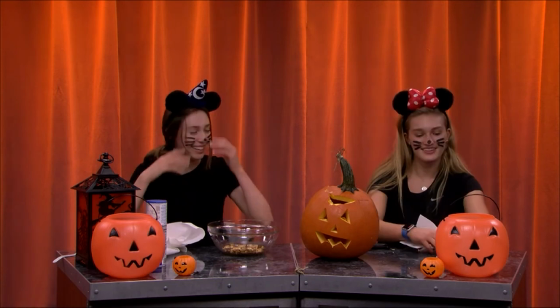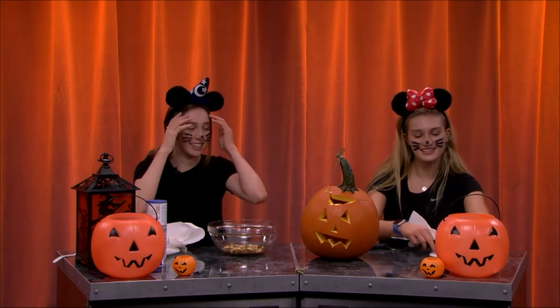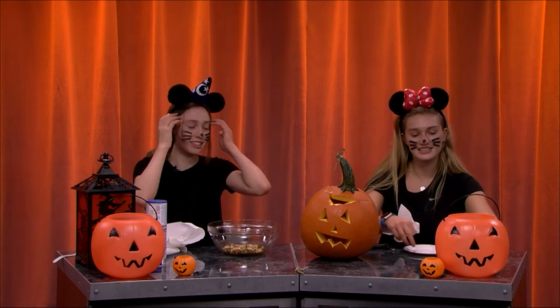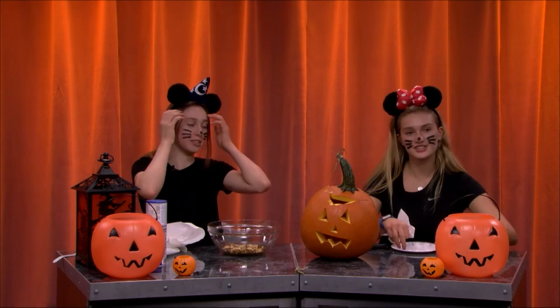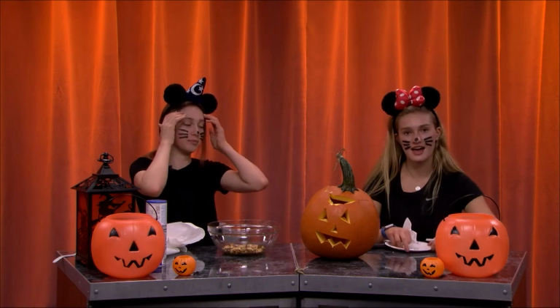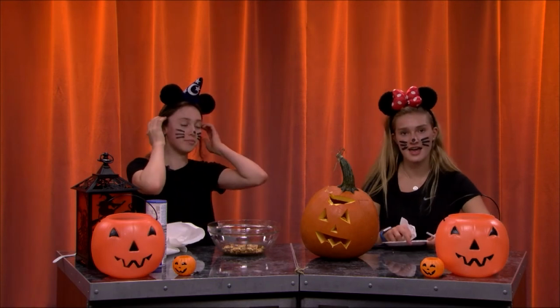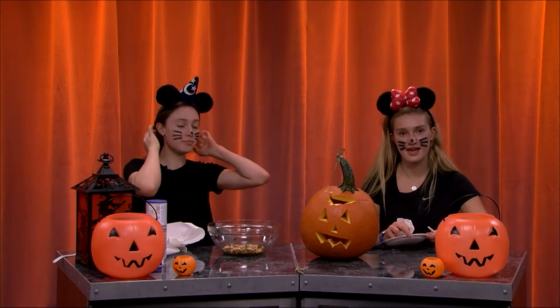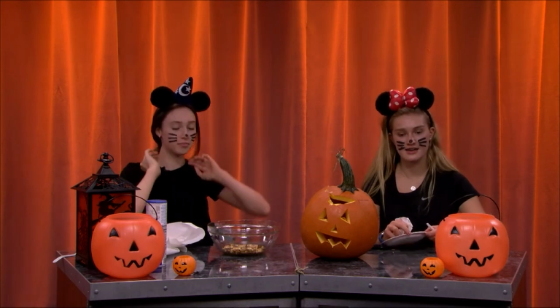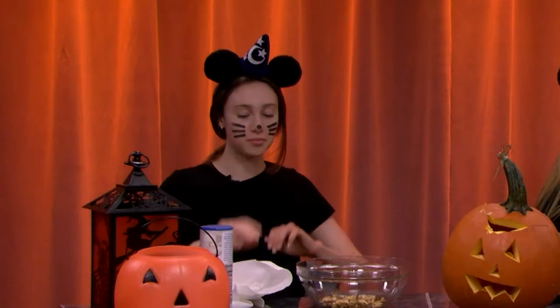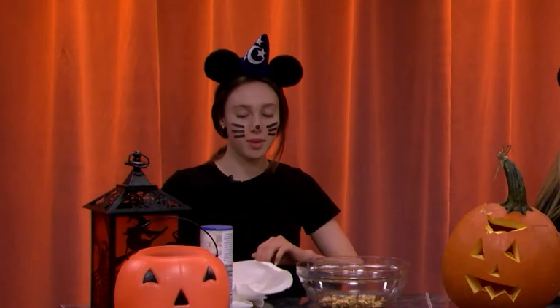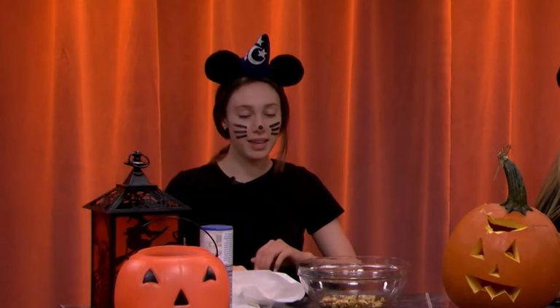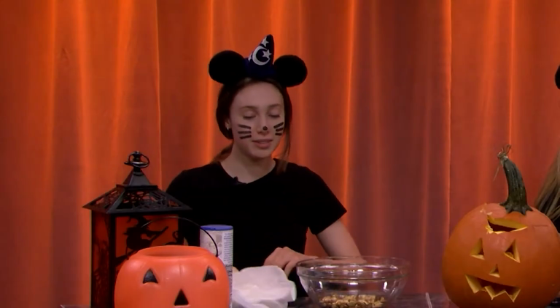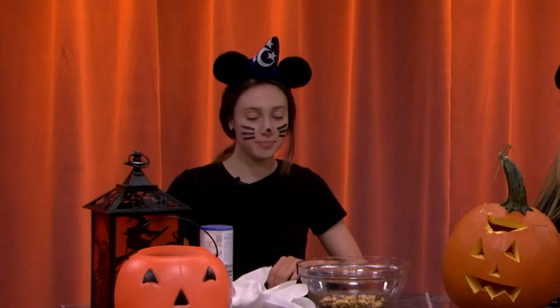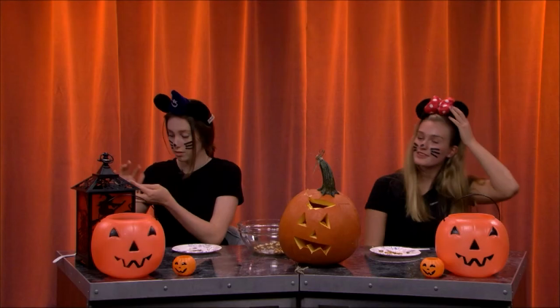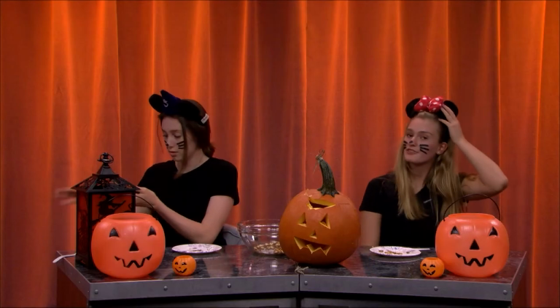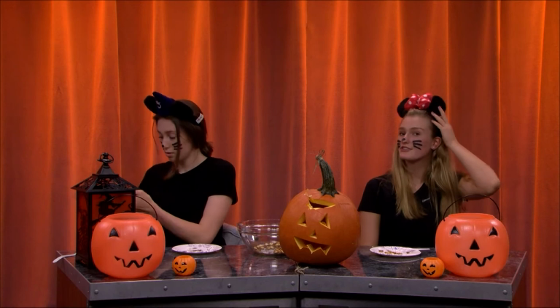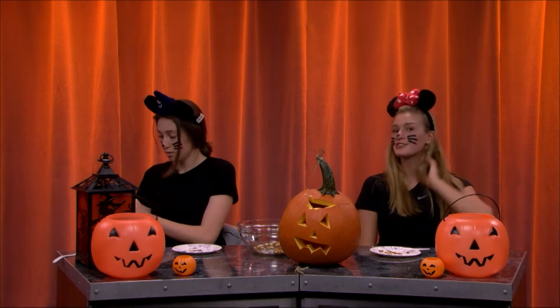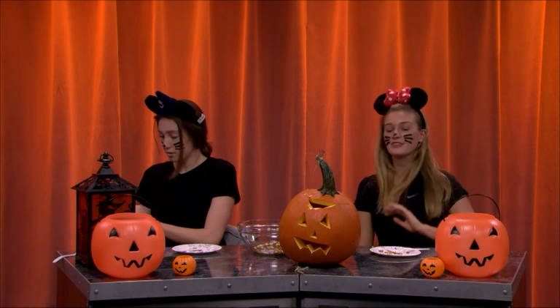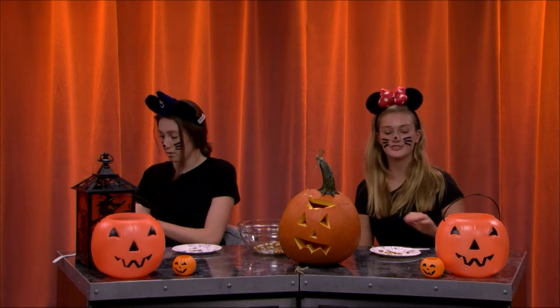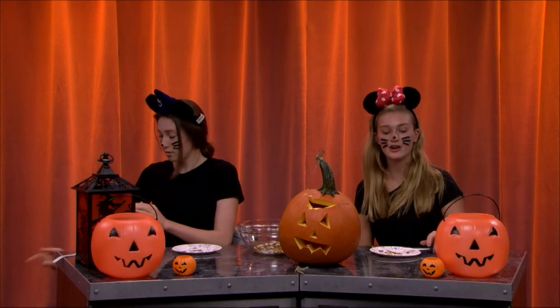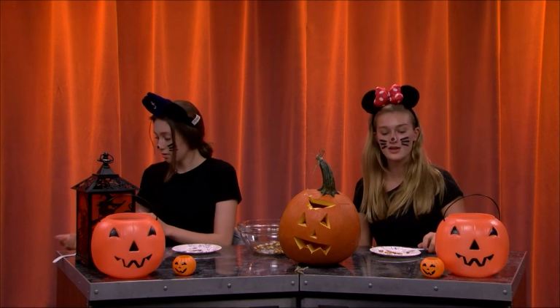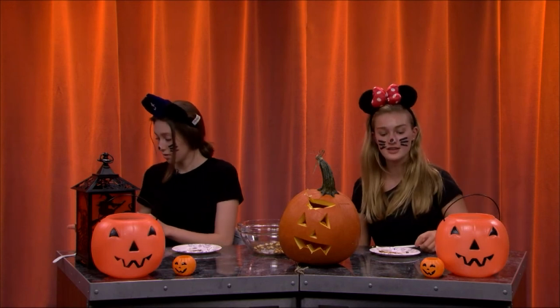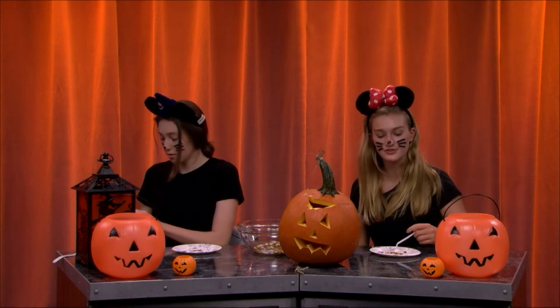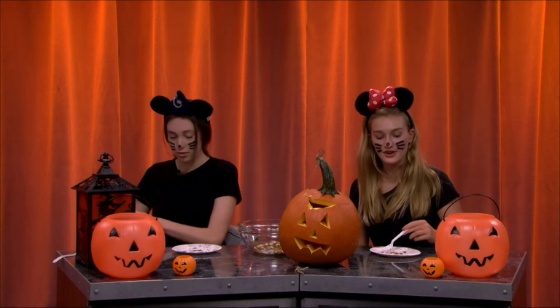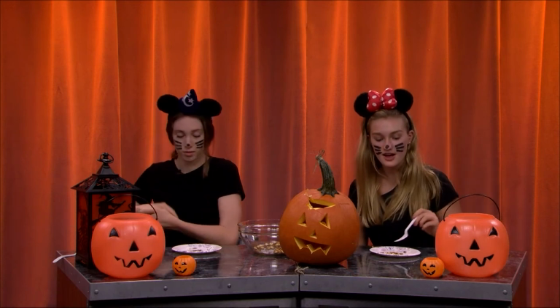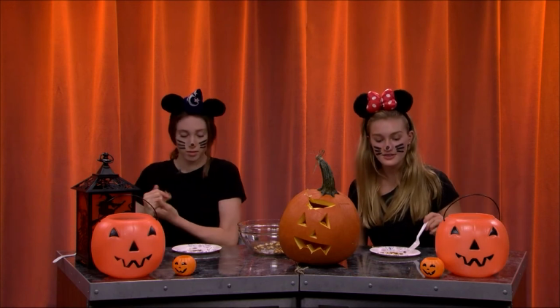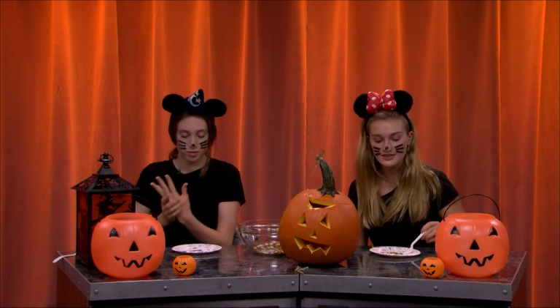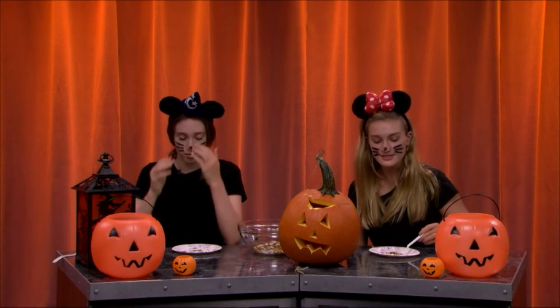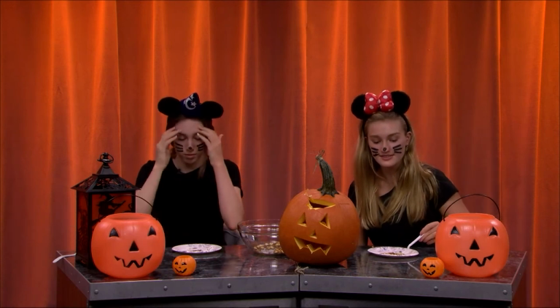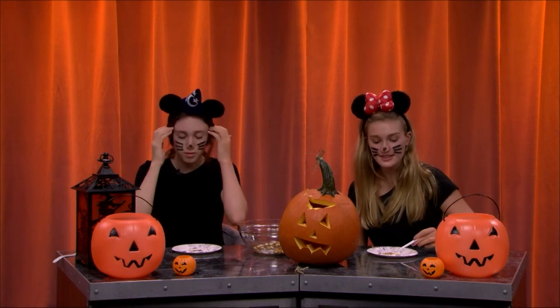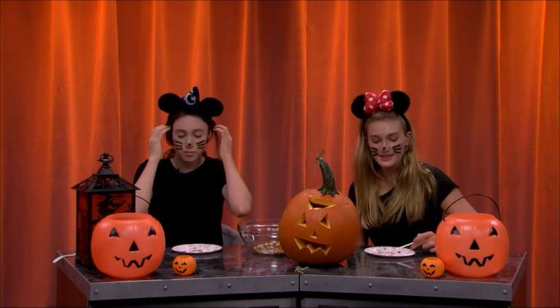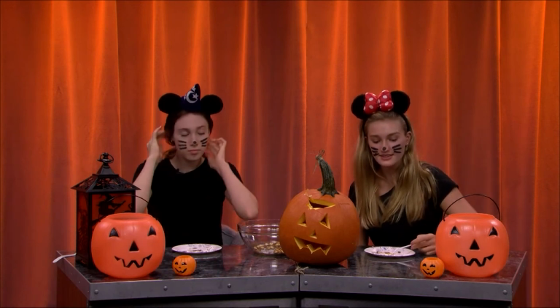Let's each get a plate. Without further ado, let's just go in and try these seeds.